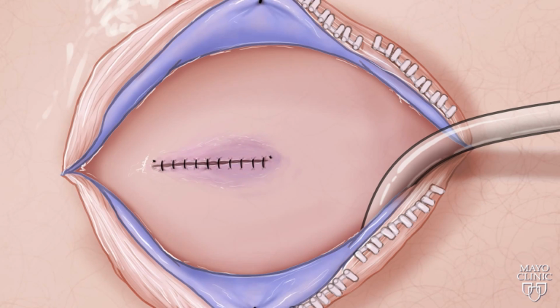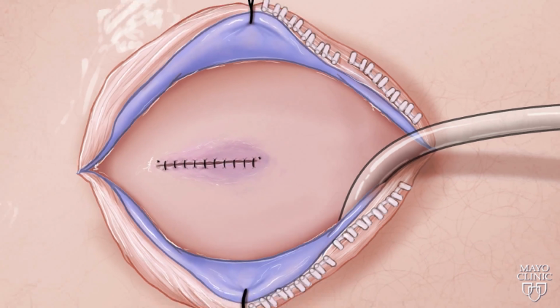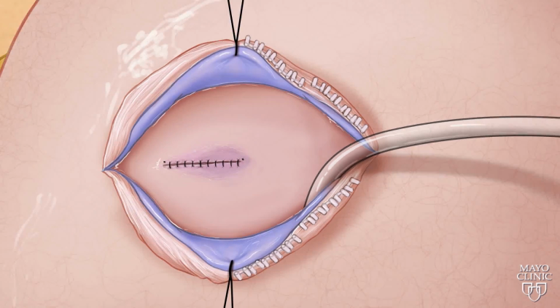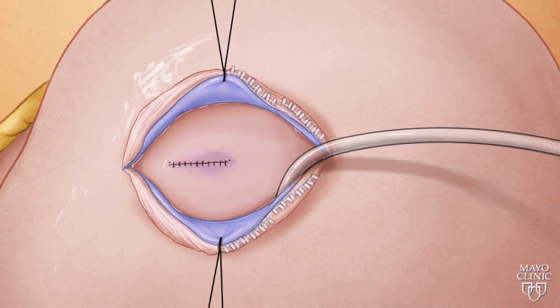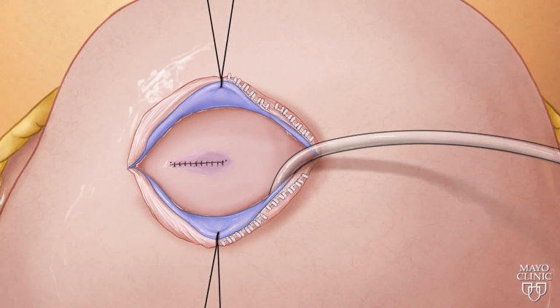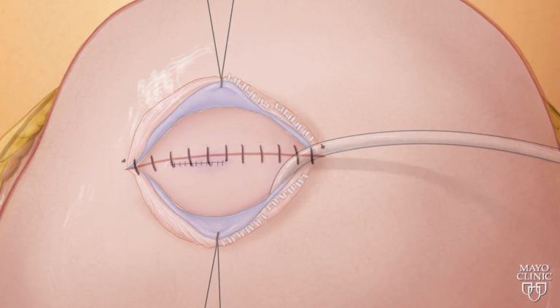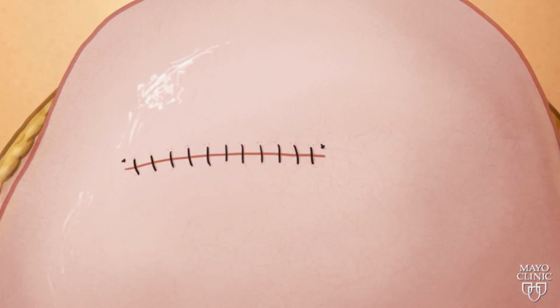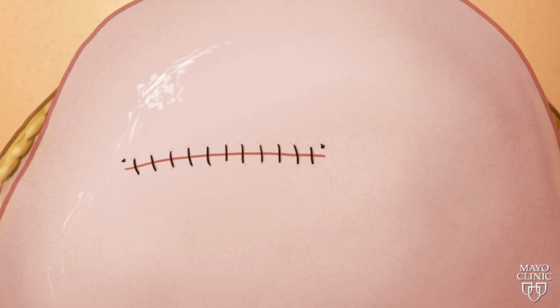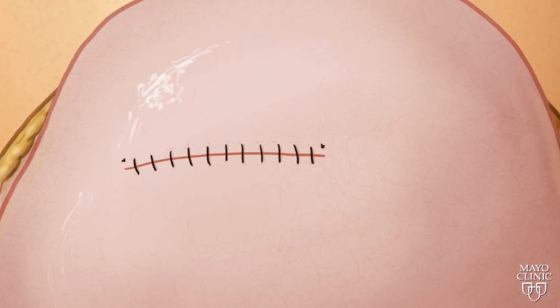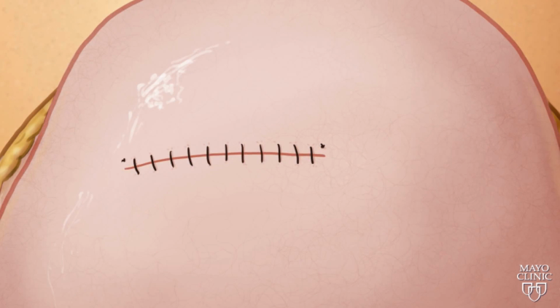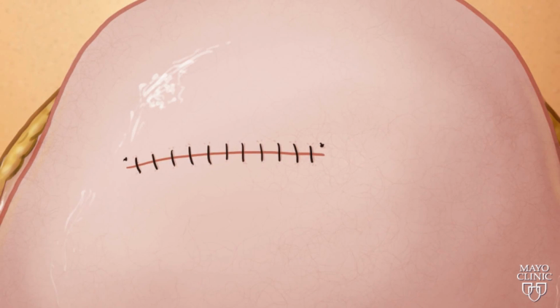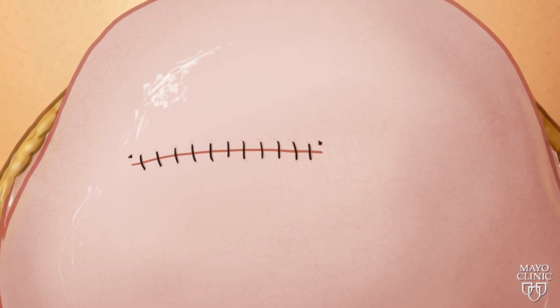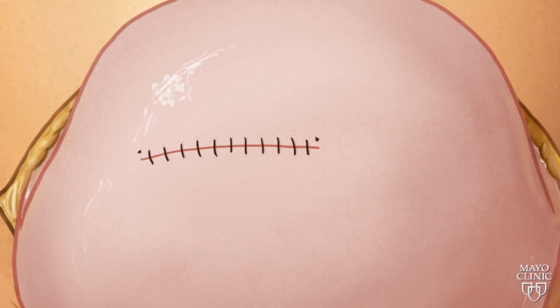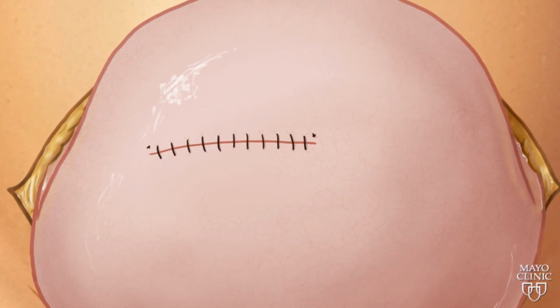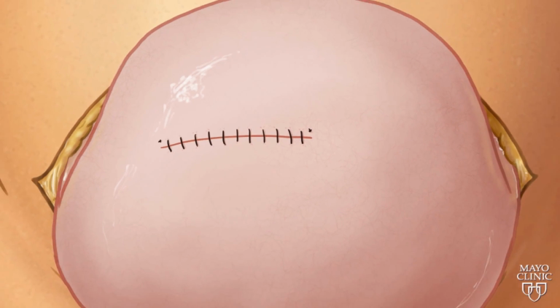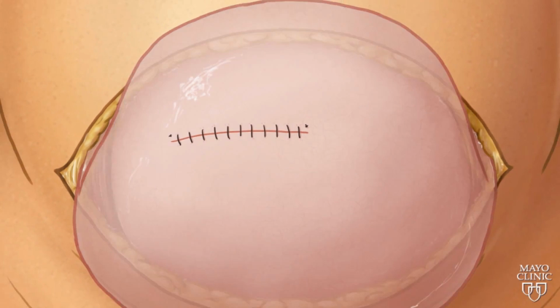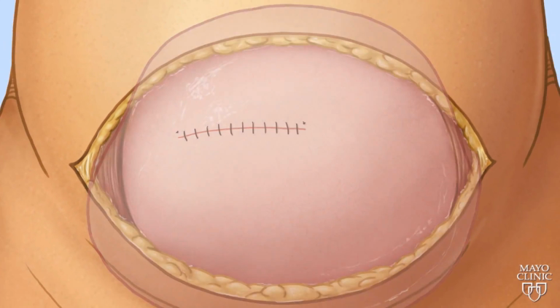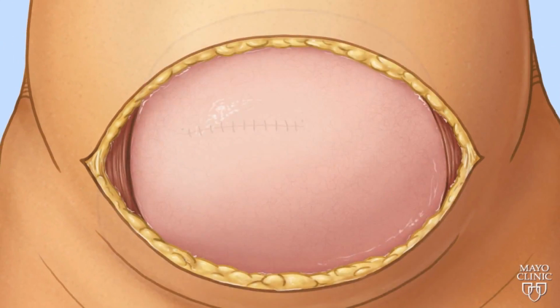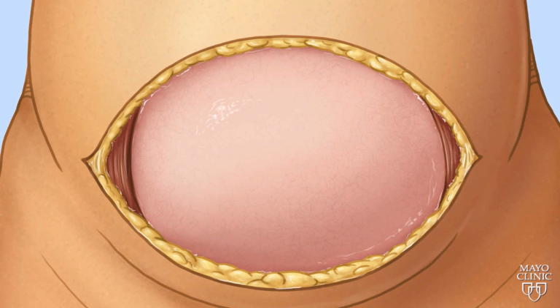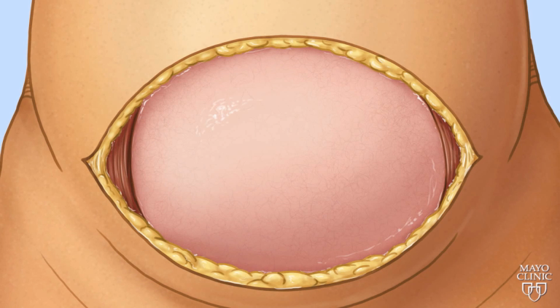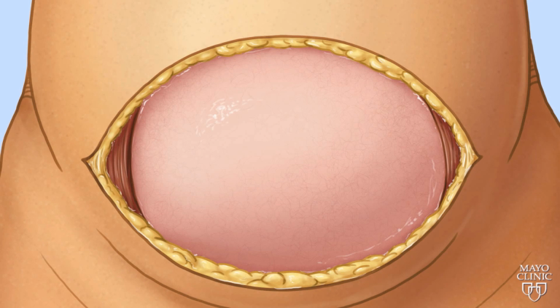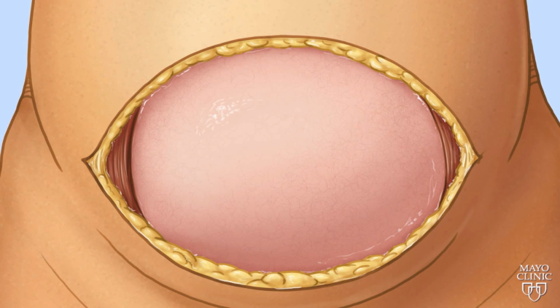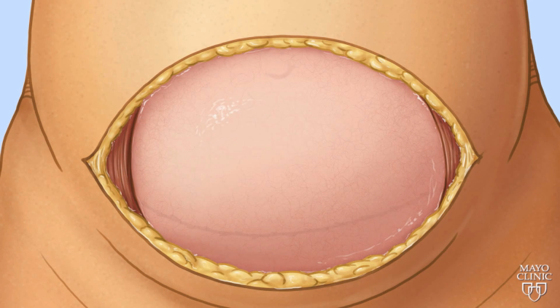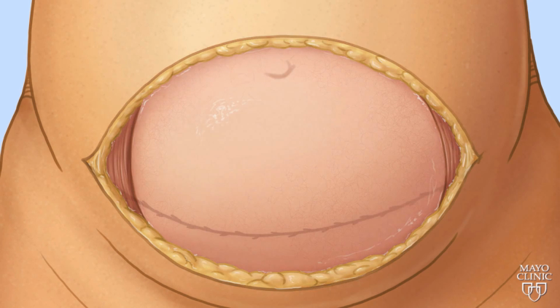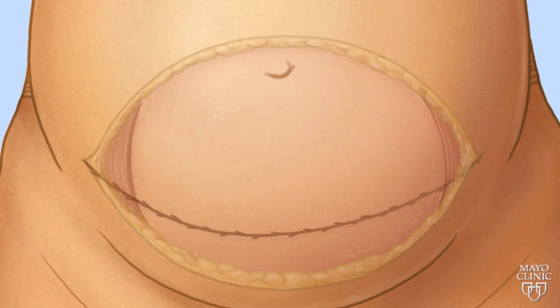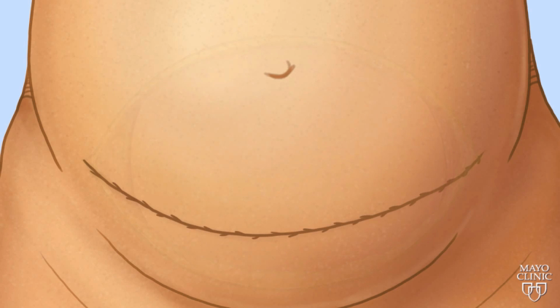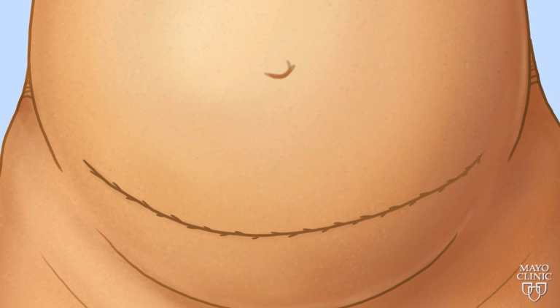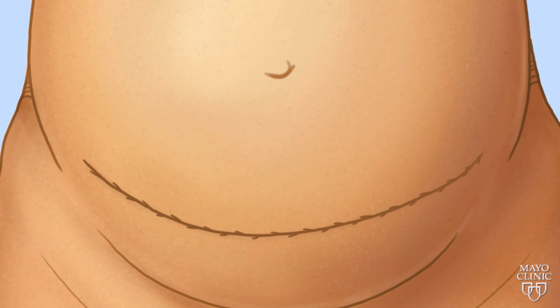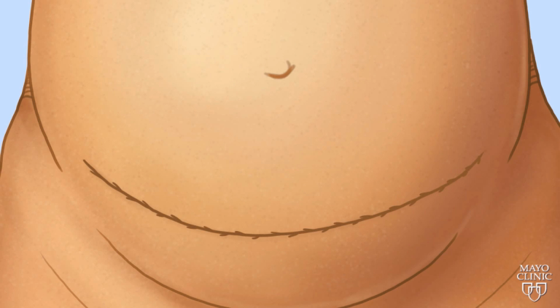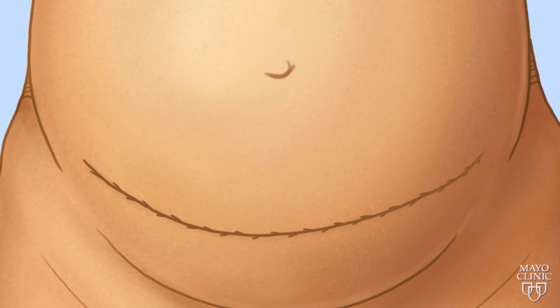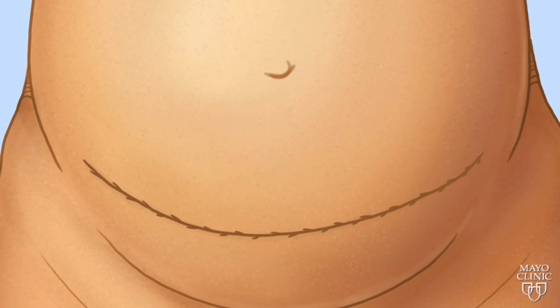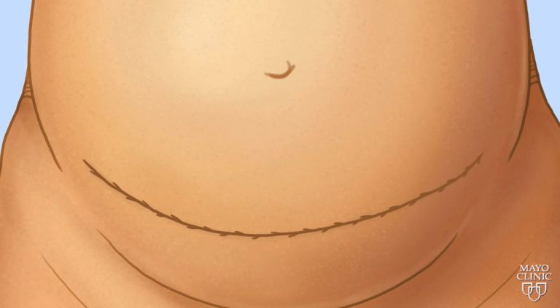Then they close the uterus, replace it into the mother's abdomen, and close her incision.